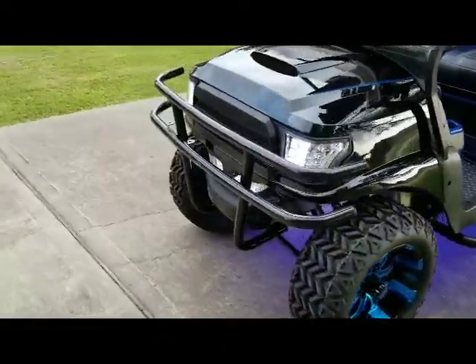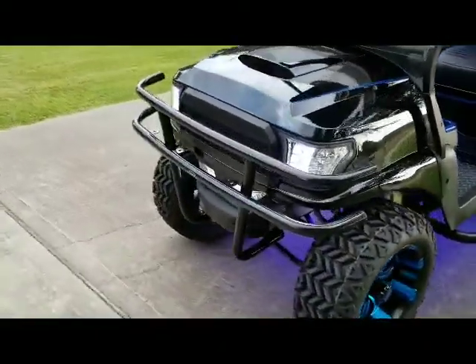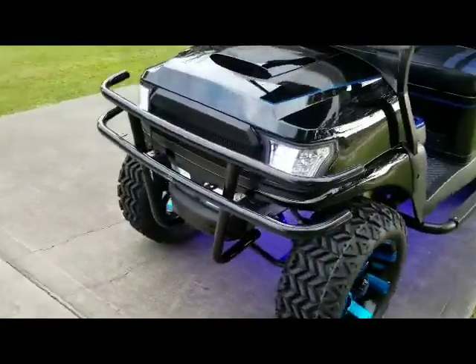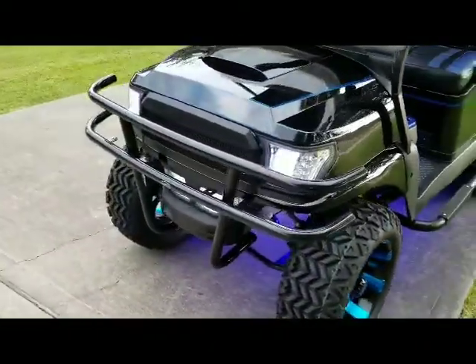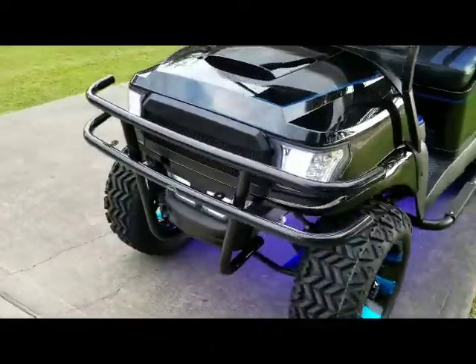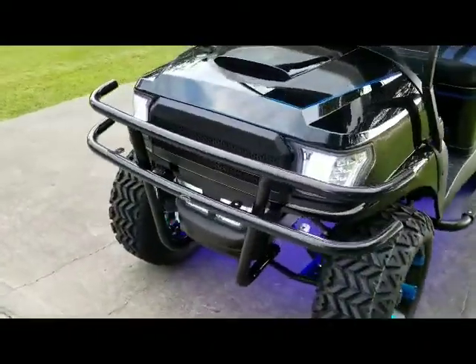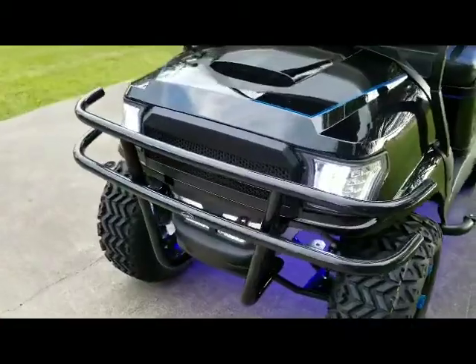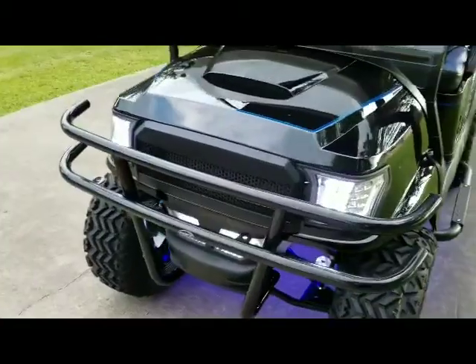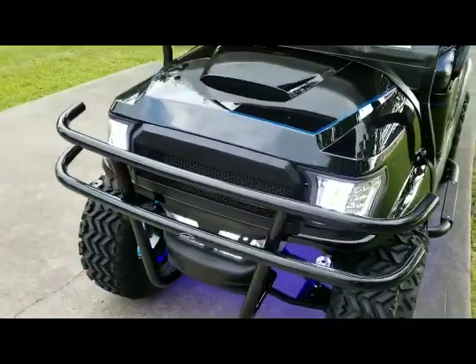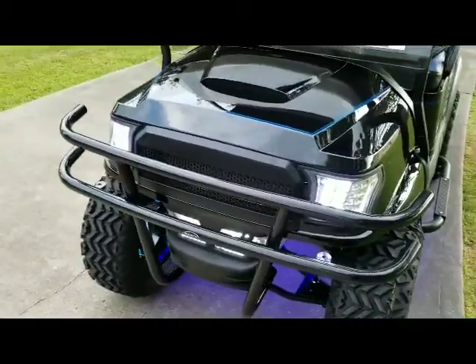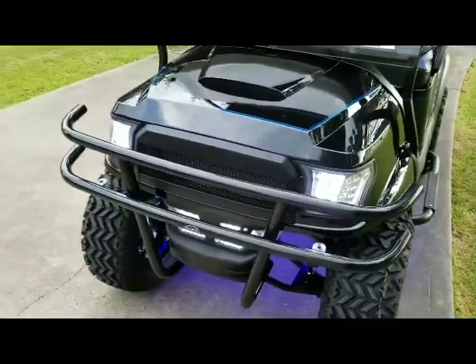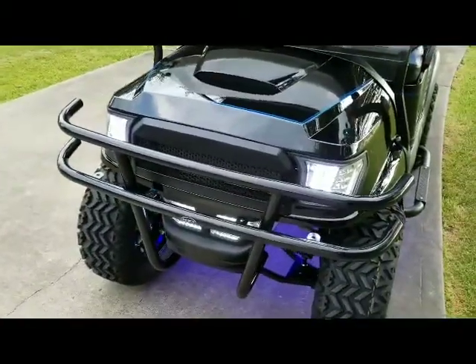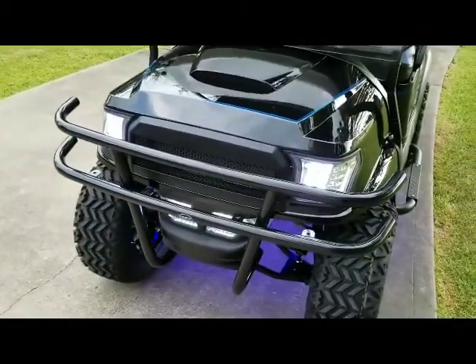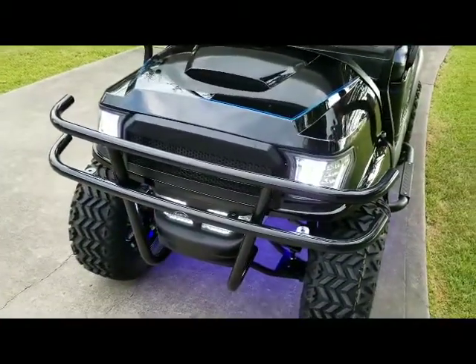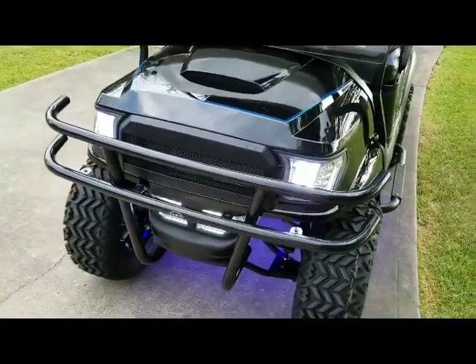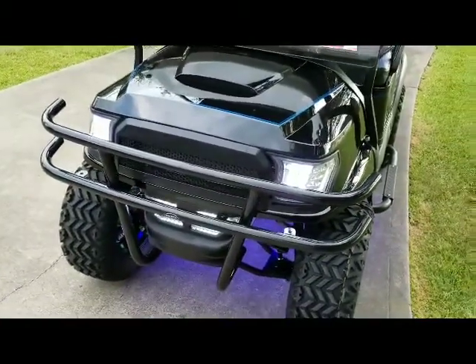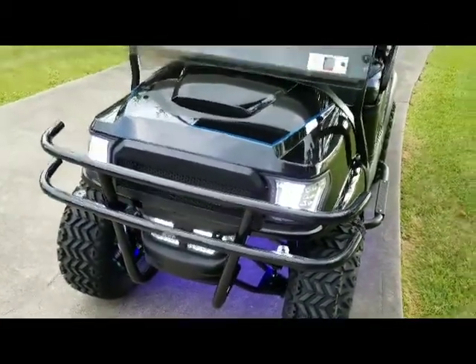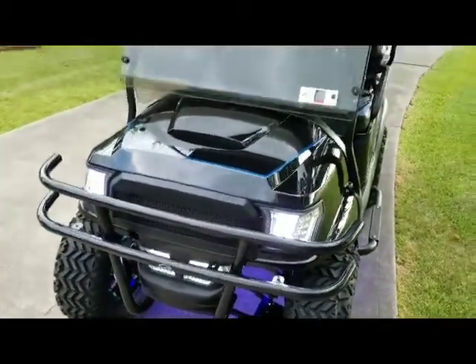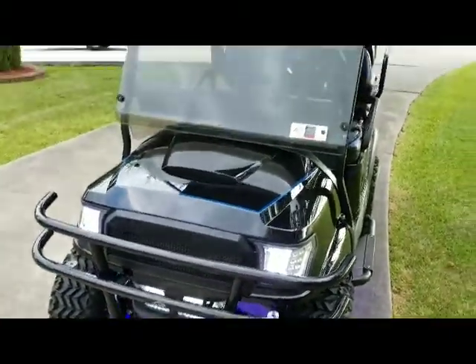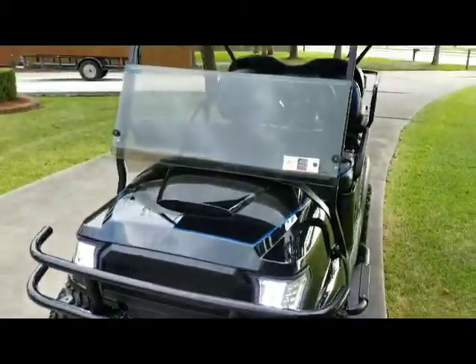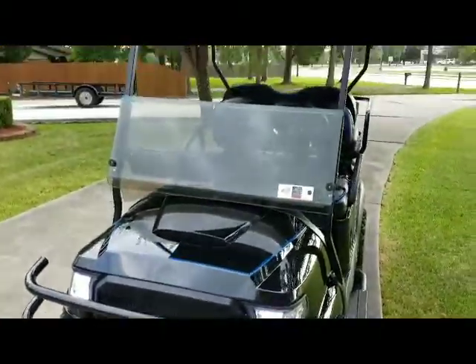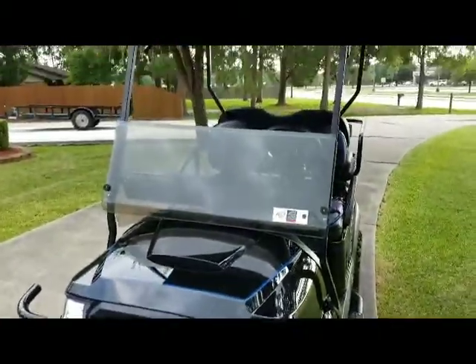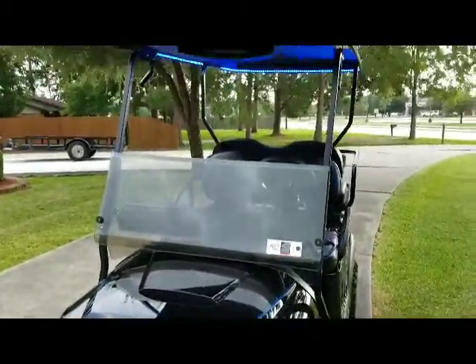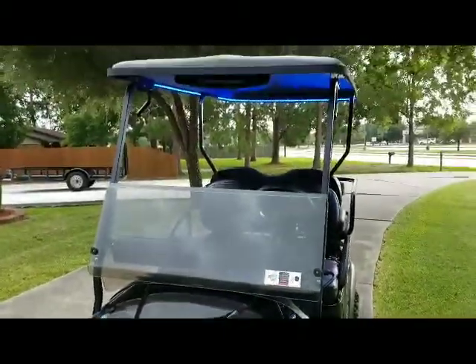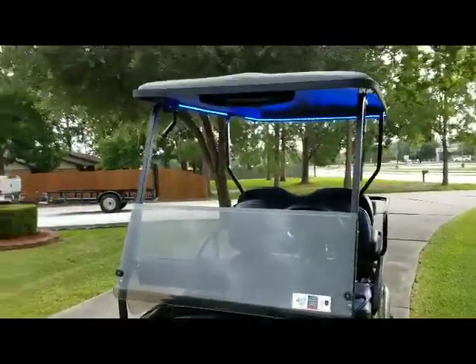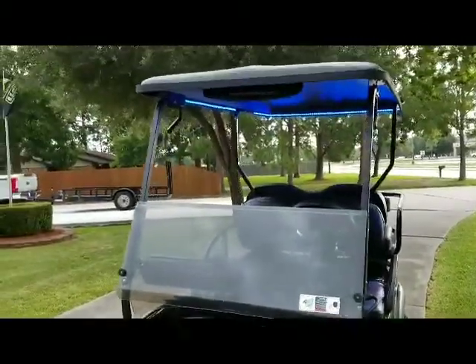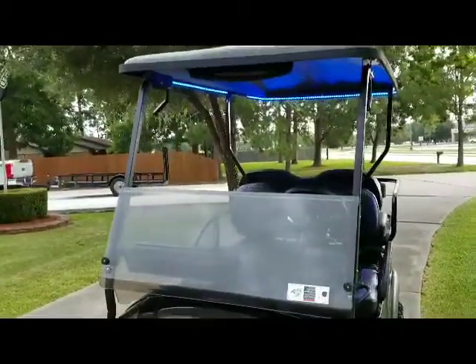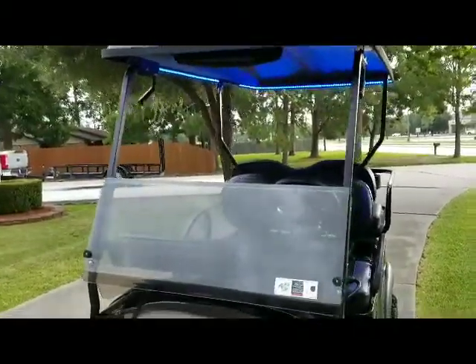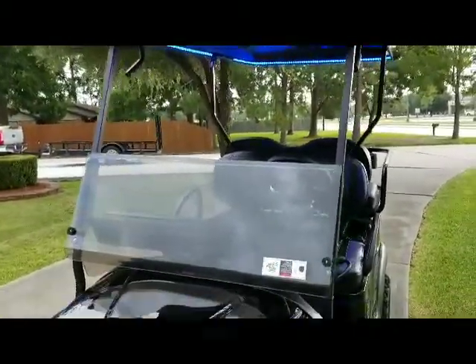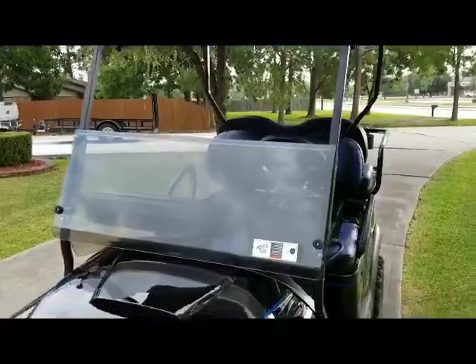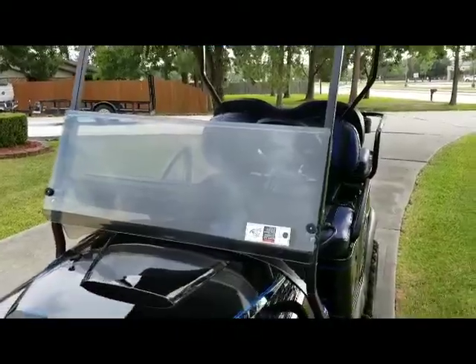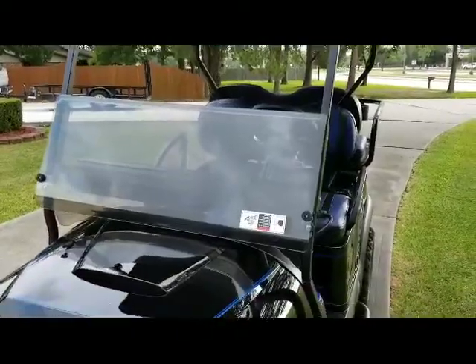Blacked out grille, brush guard, rearview mirror, and folding windshield.